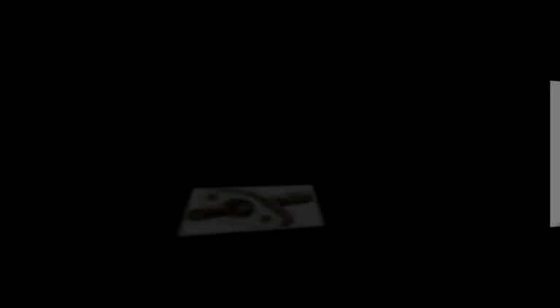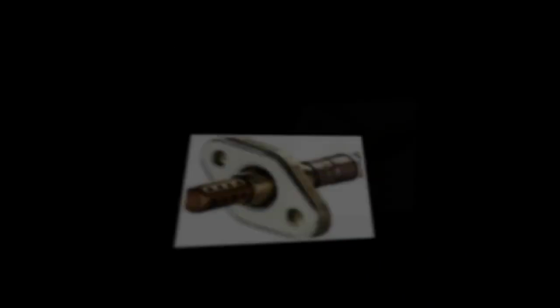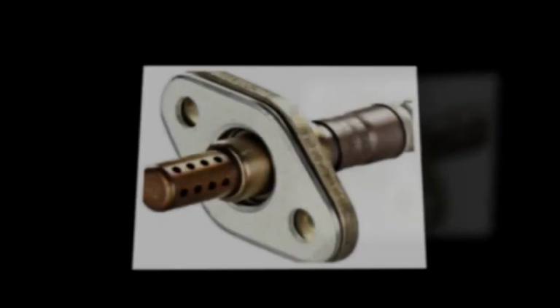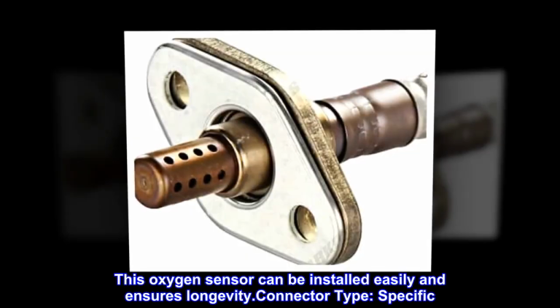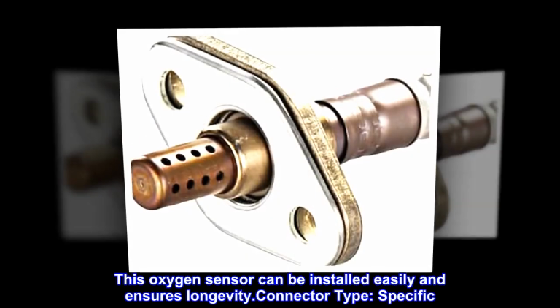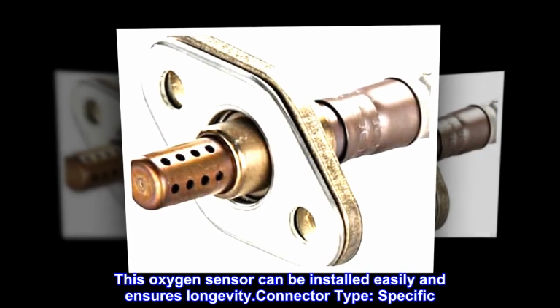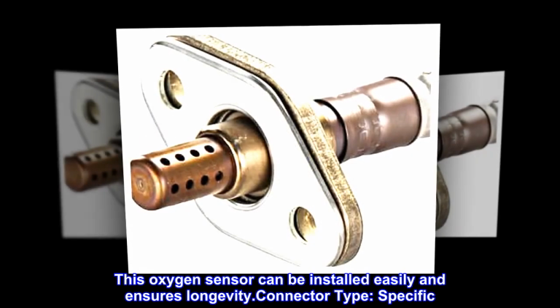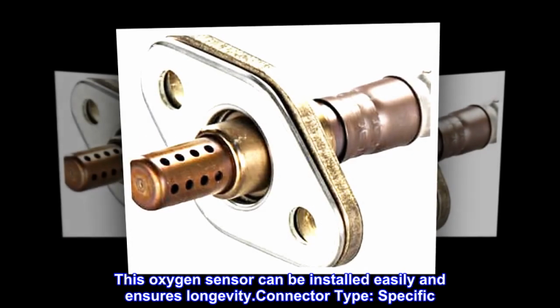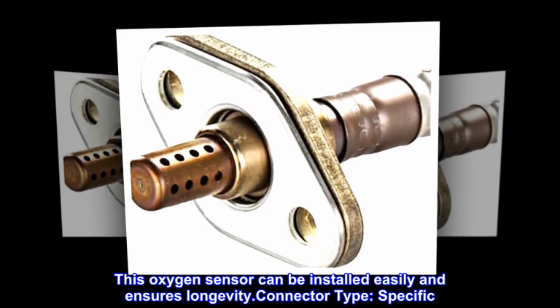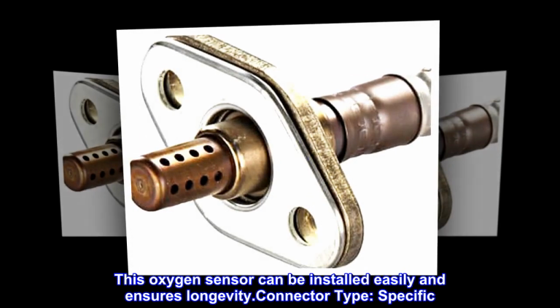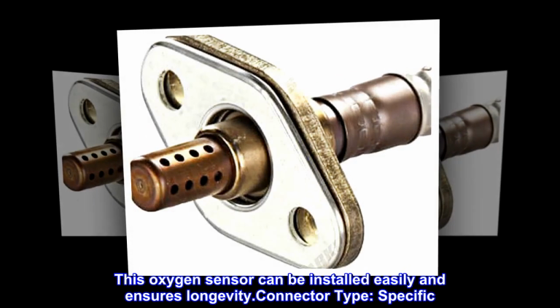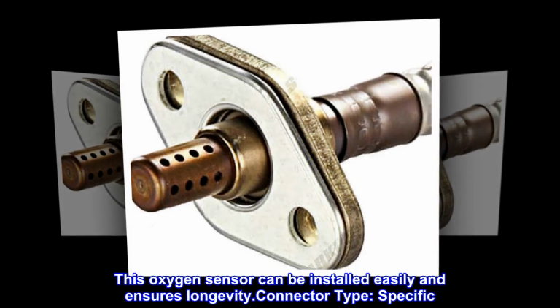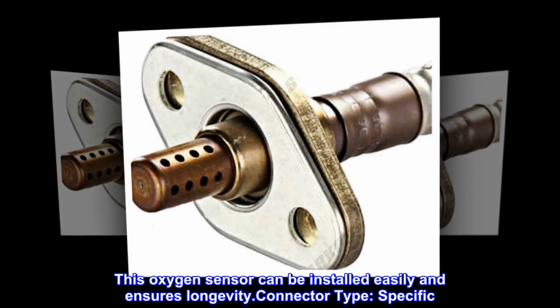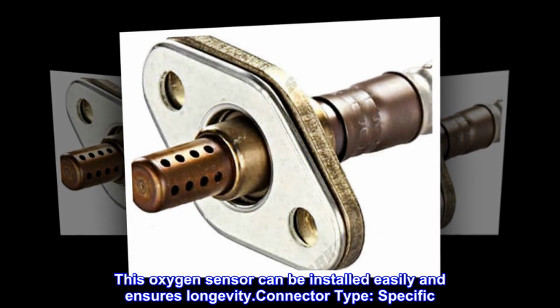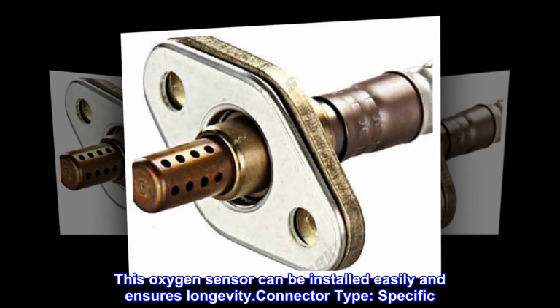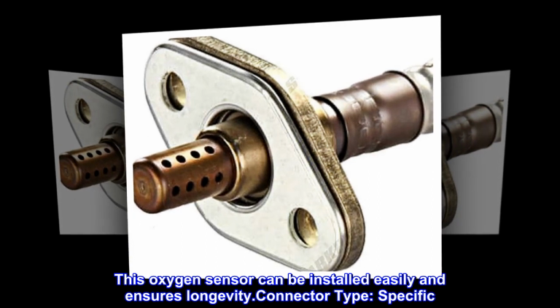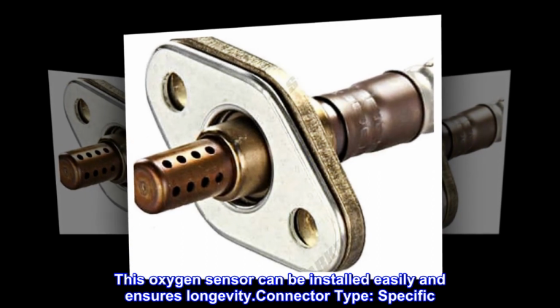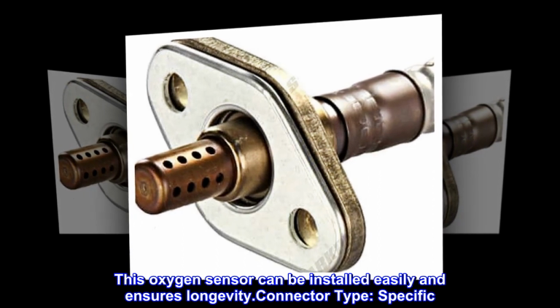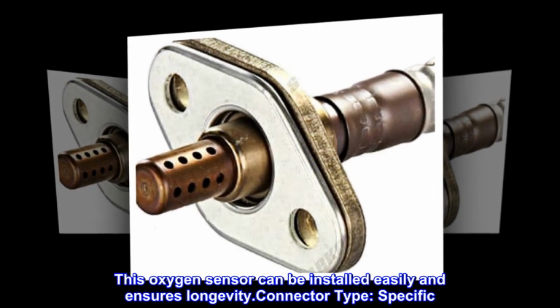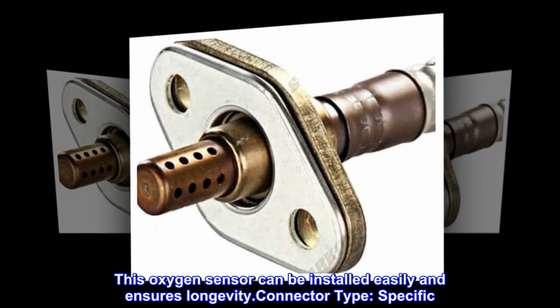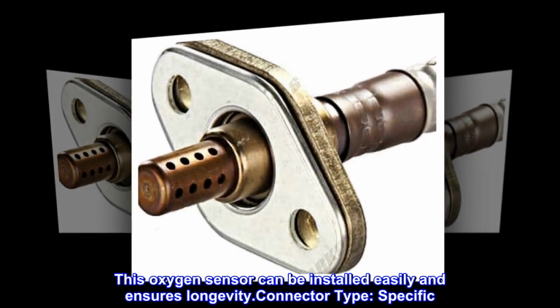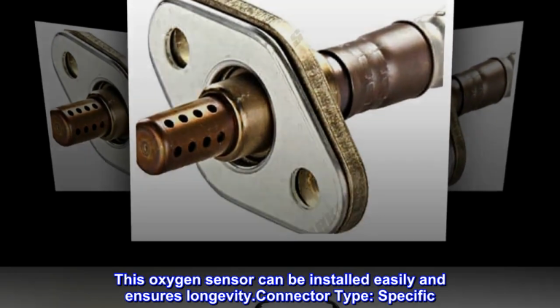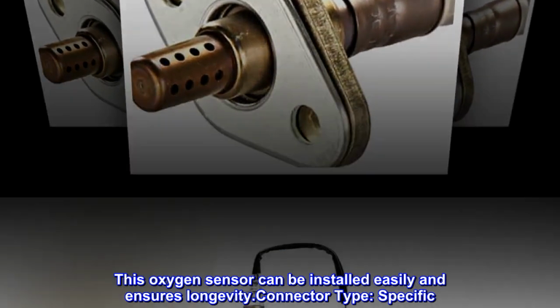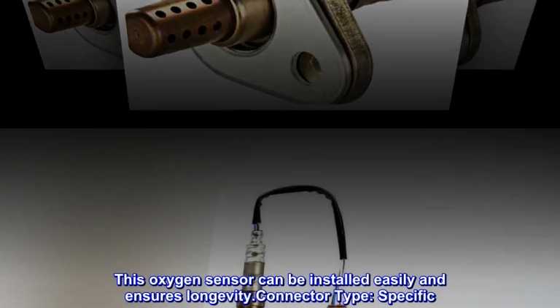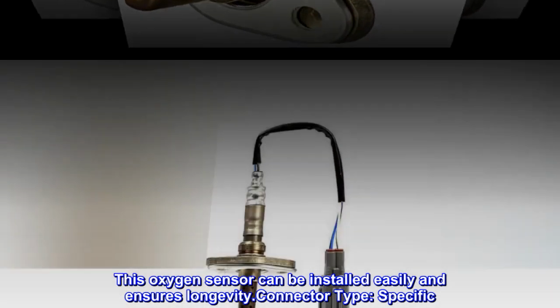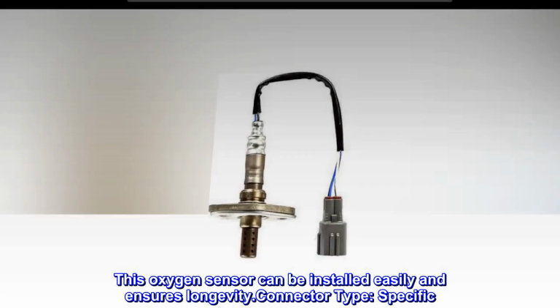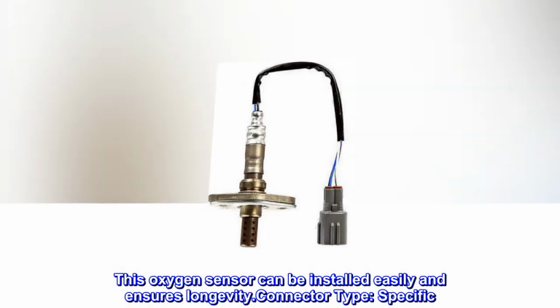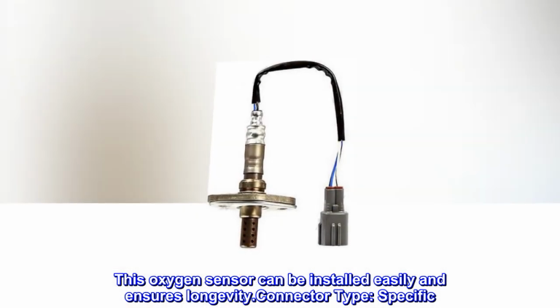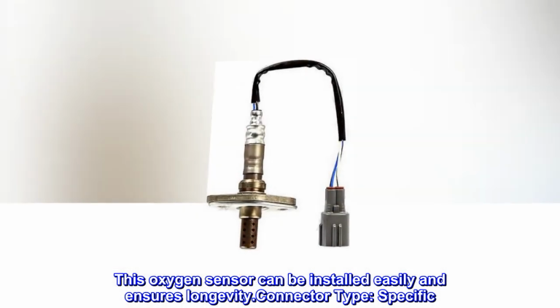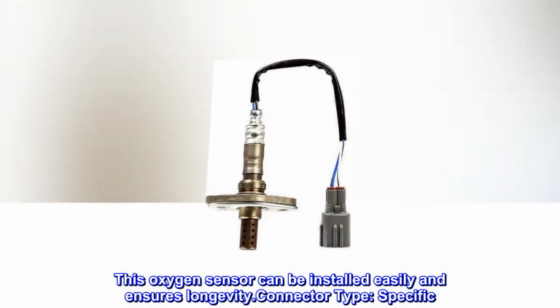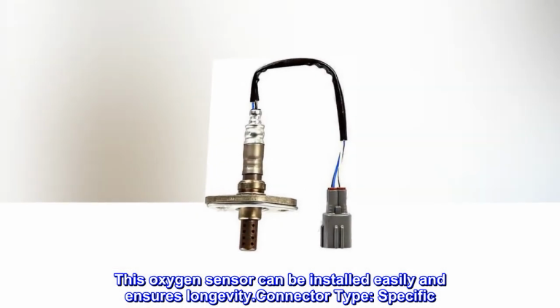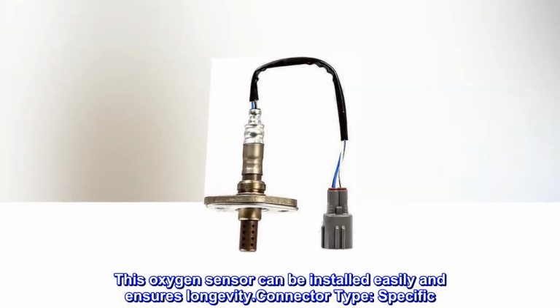This oxygen sensor can be installed easily and ensures longevity. Connector type: specific.